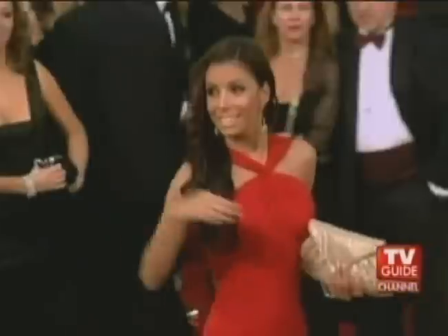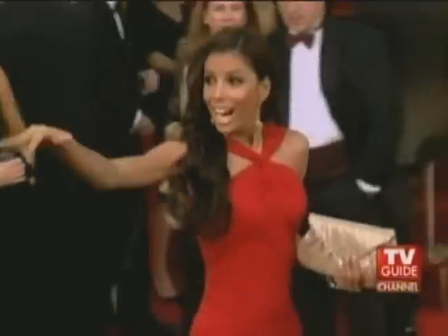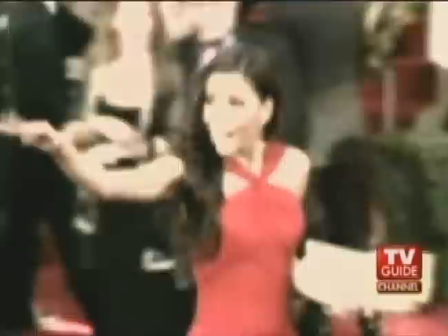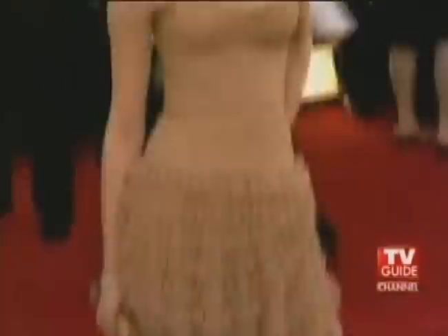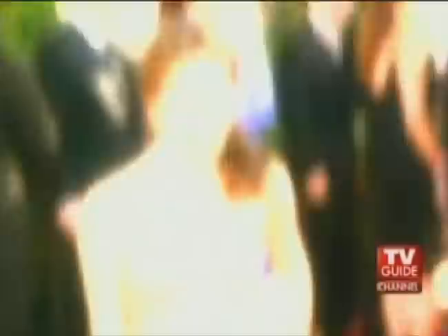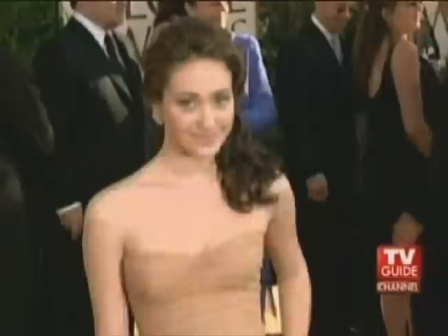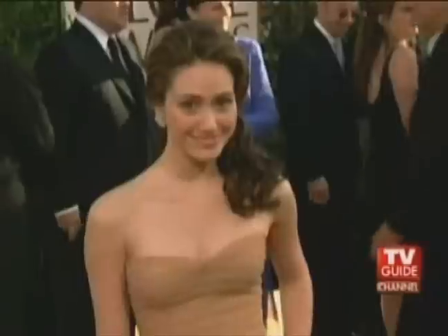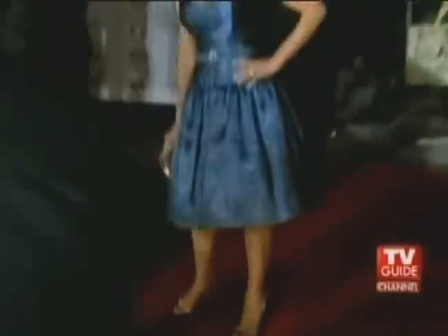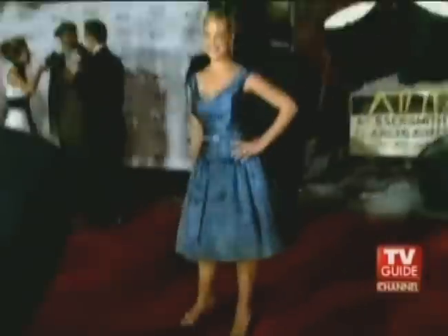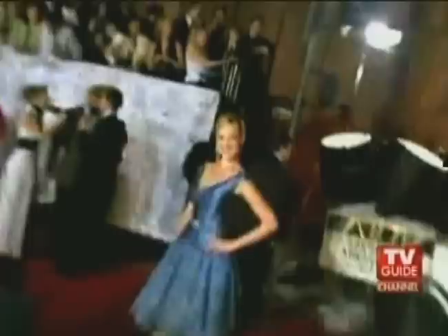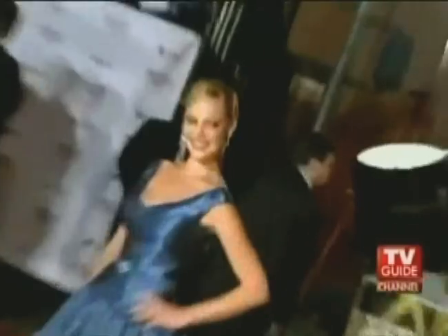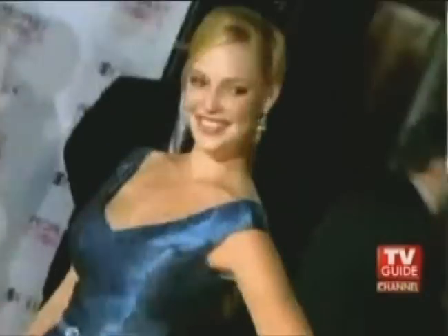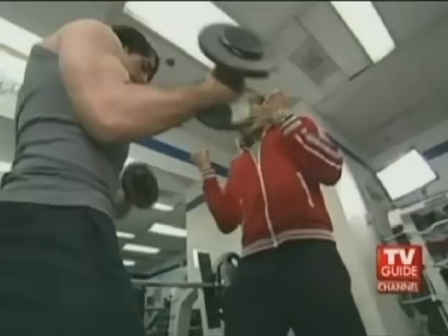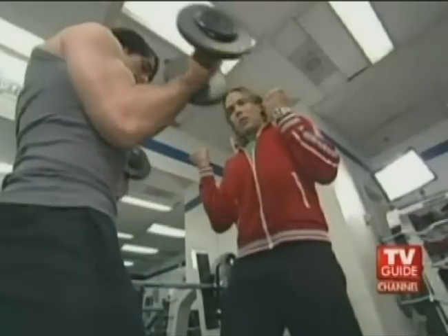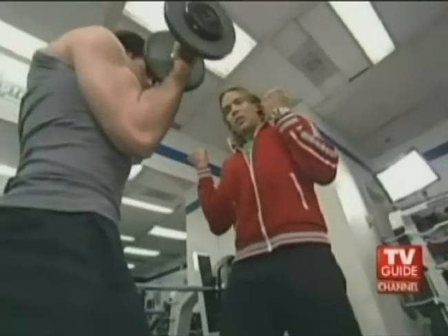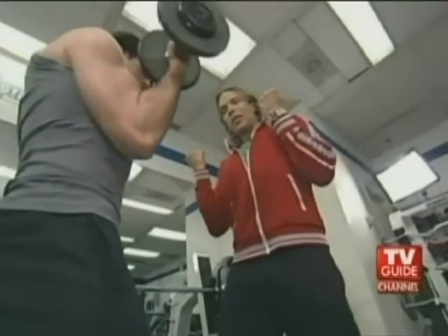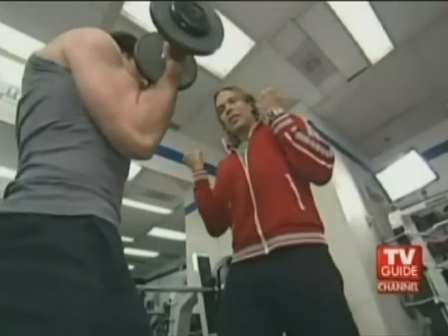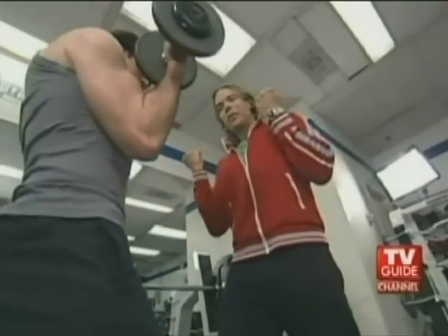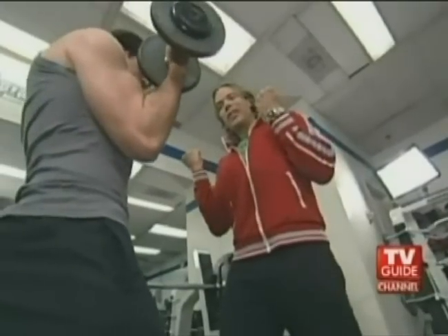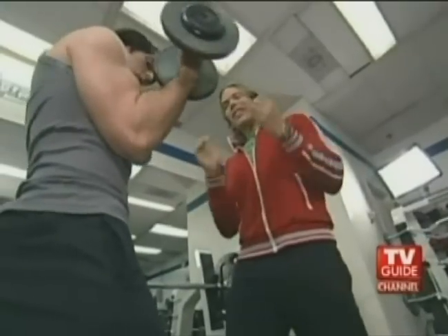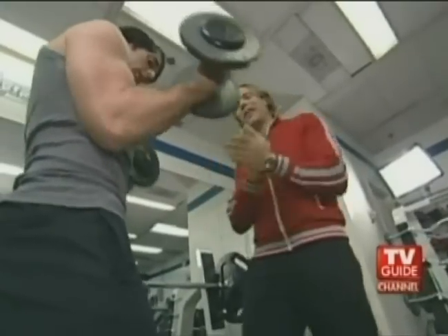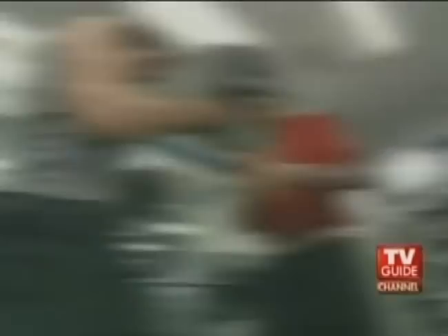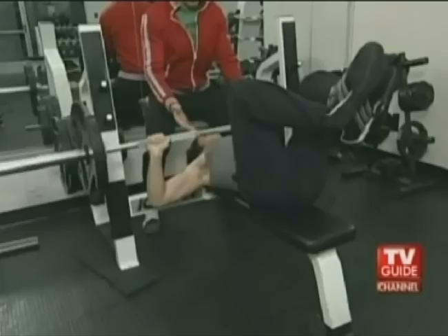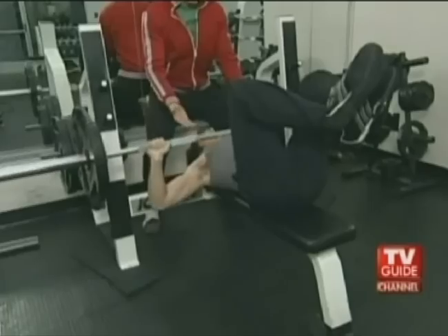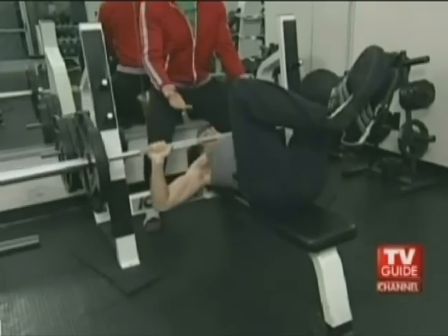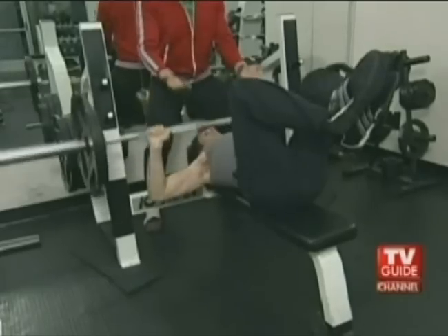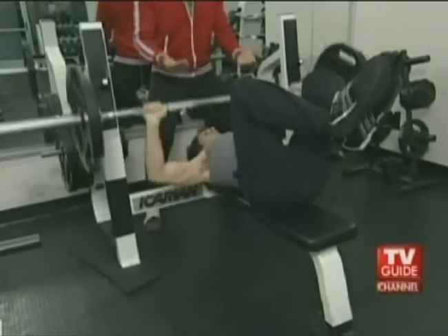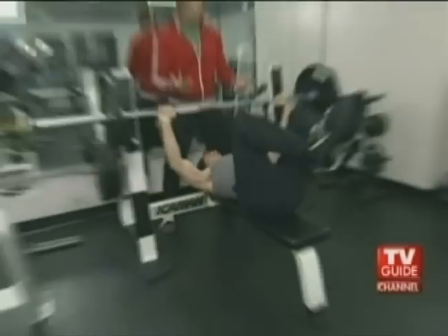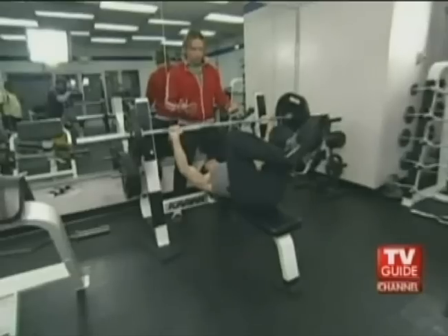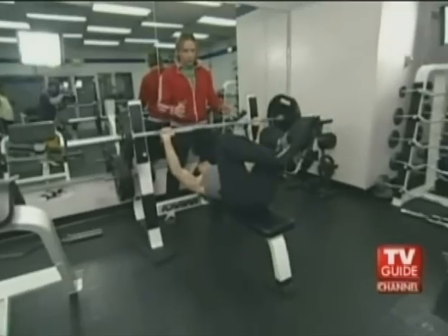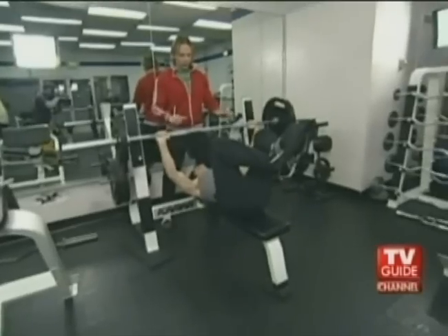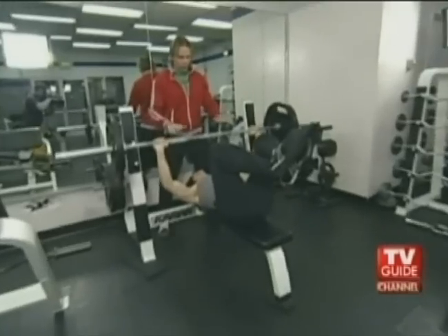If you're looking to sculpt a perfect body, Eric Fleshman, known in Hollywood as Eric the Trainer, can get you started.